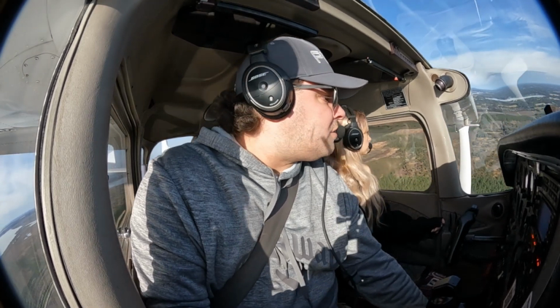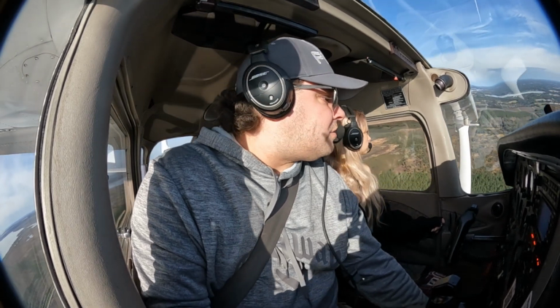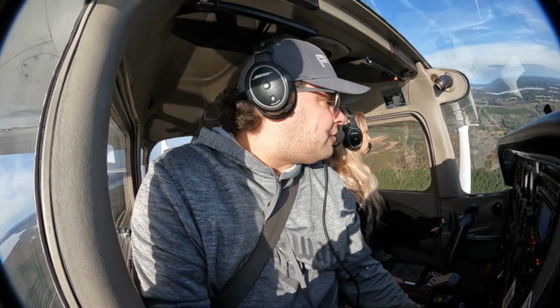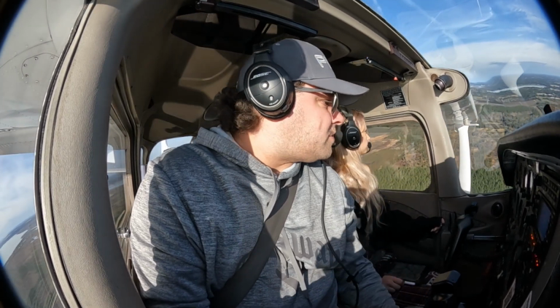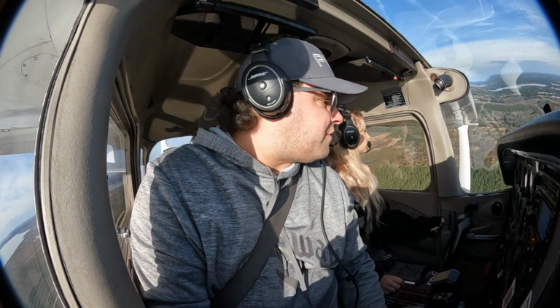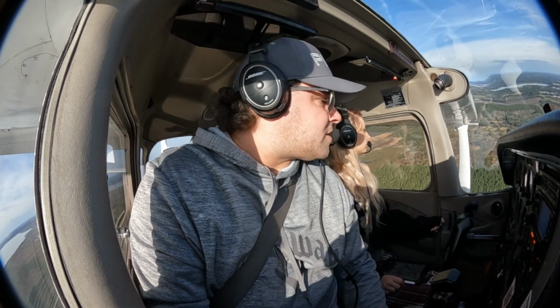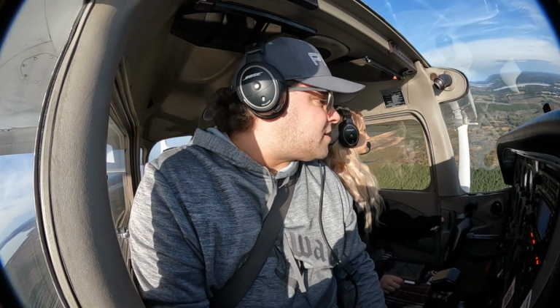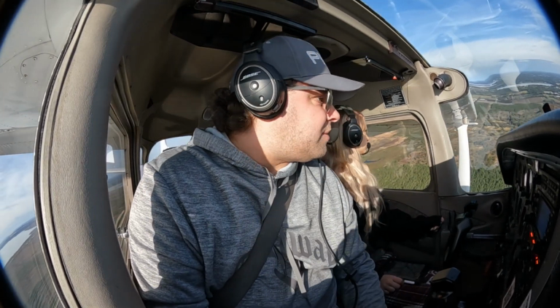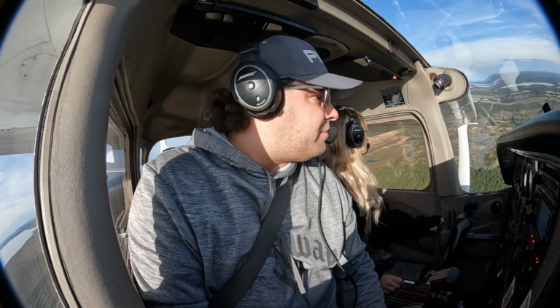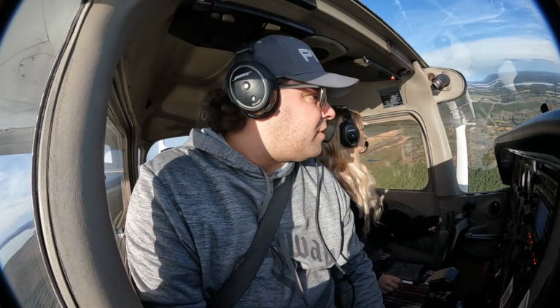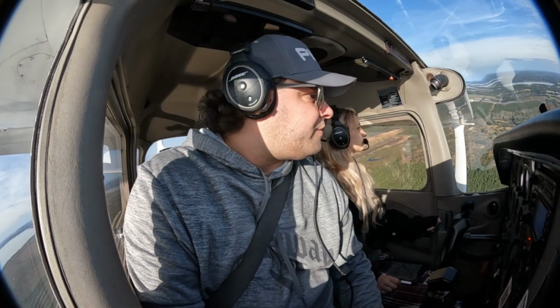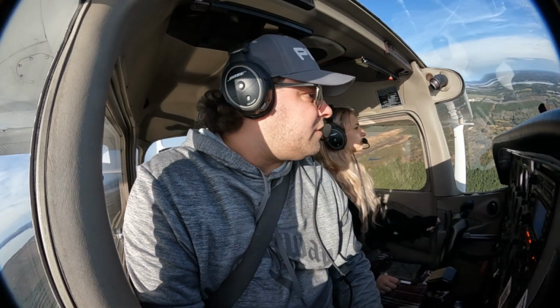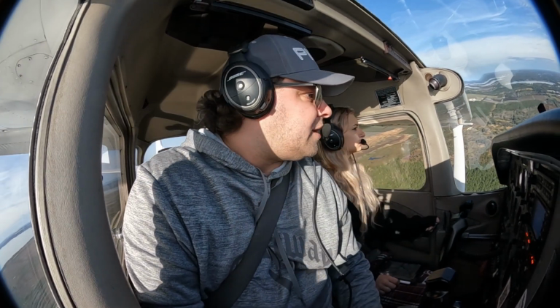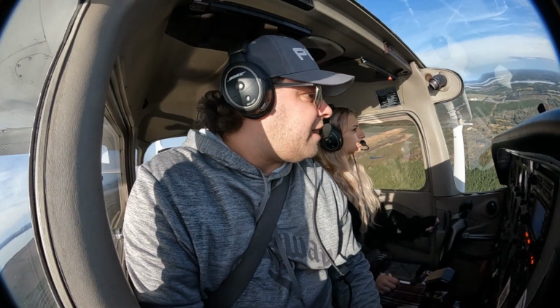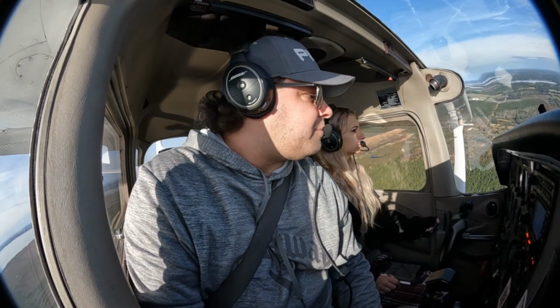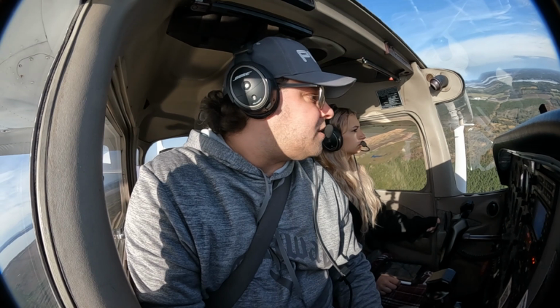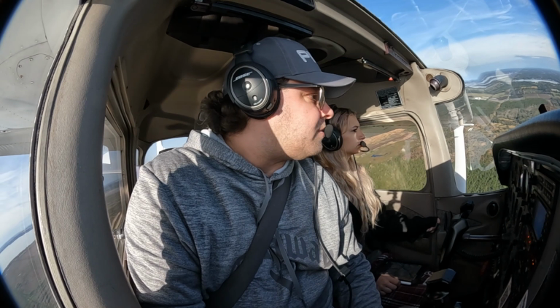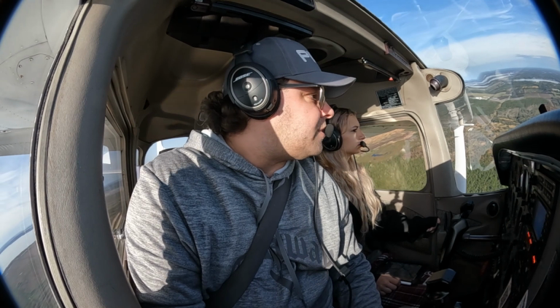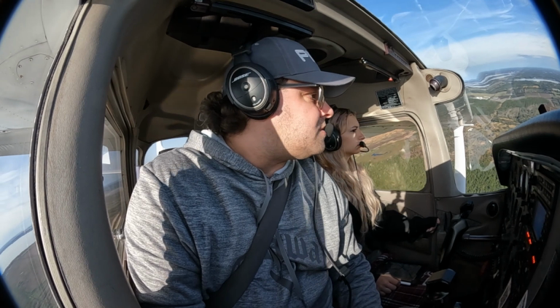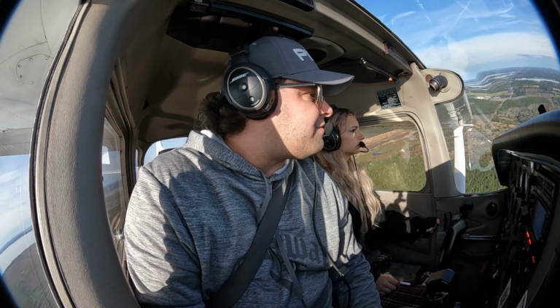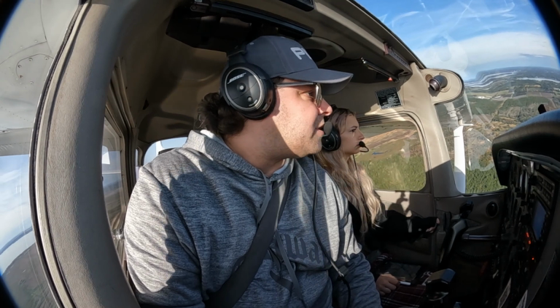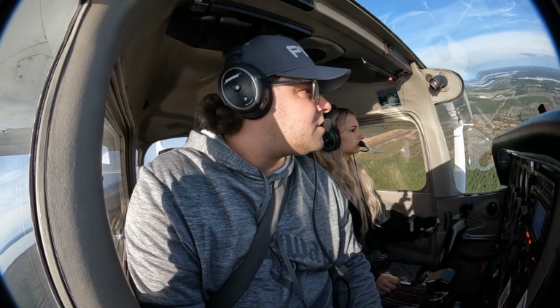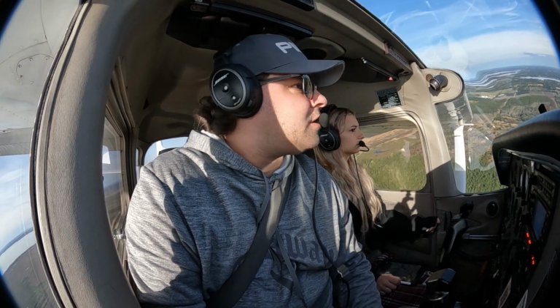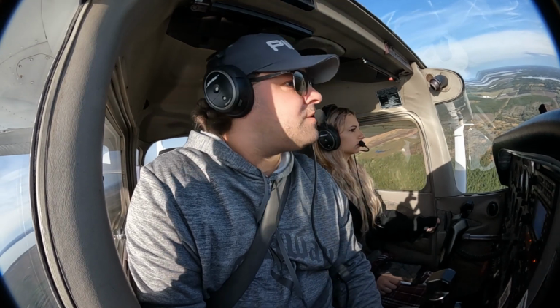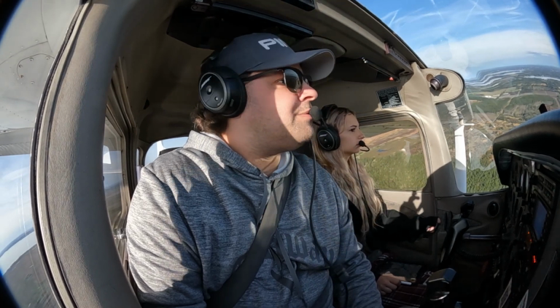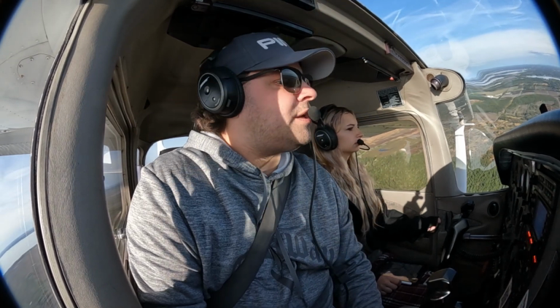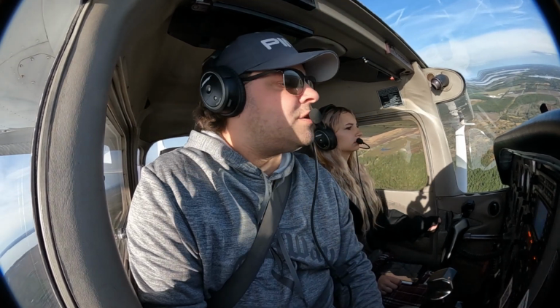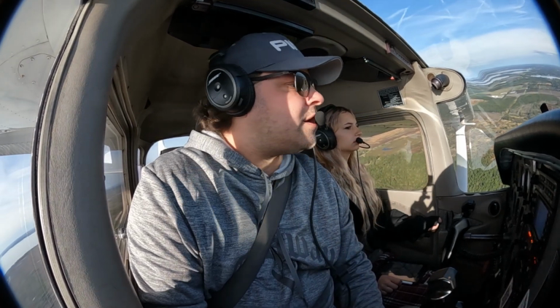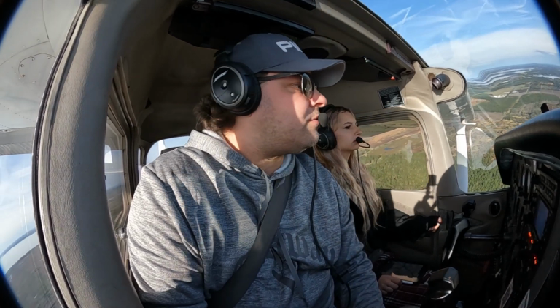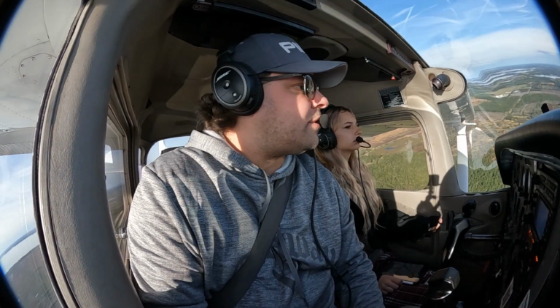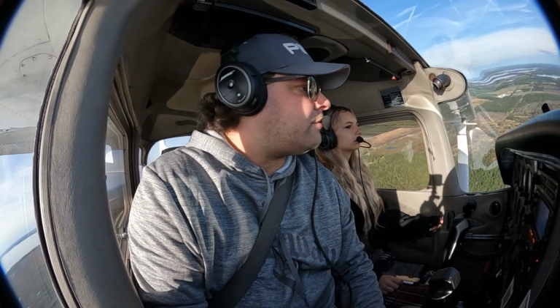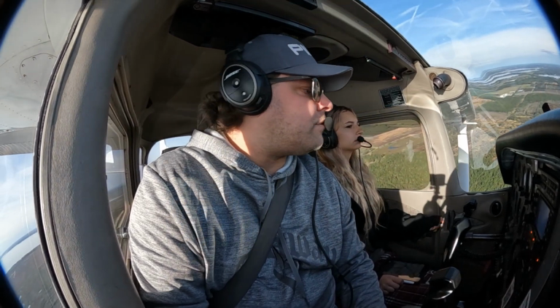Orlando North traffic, Scott 781 Bravo Golf, turning left base, runway 27, will be a touch and go, simulated engine out, Orlando North.